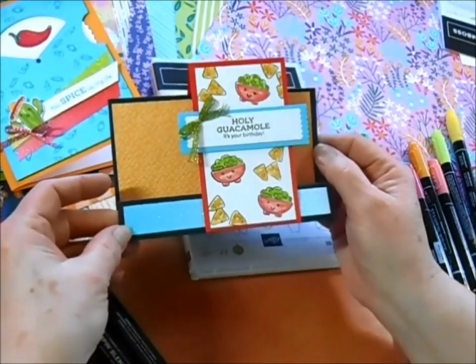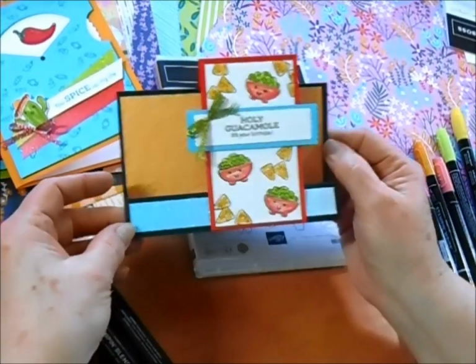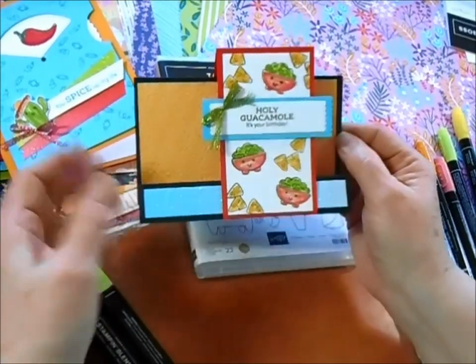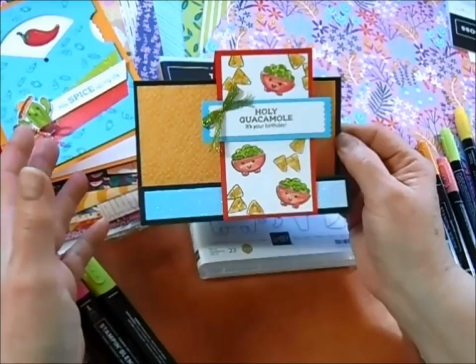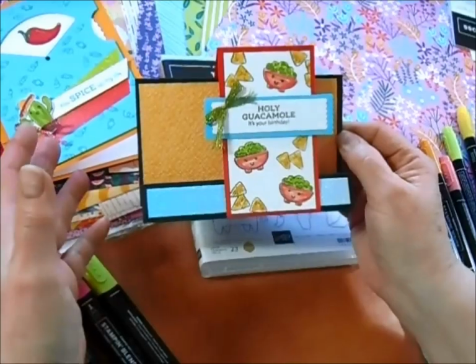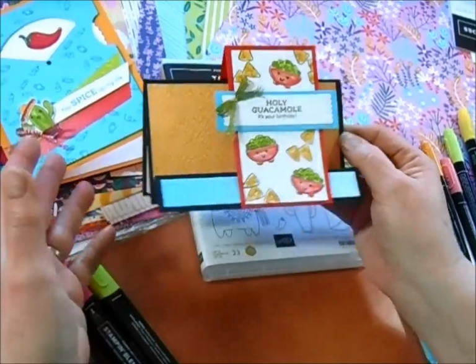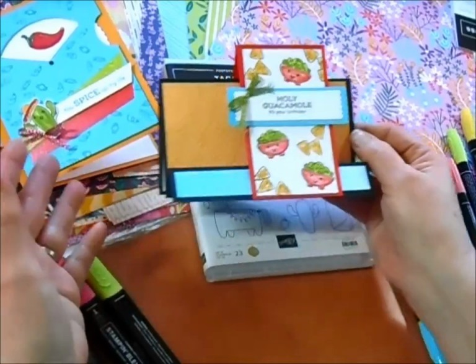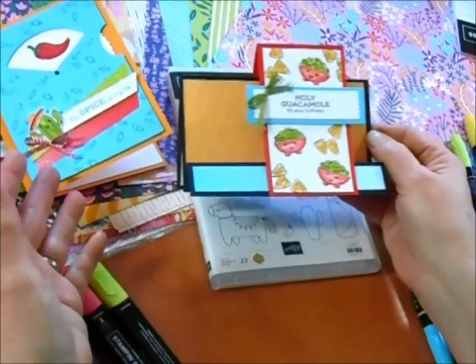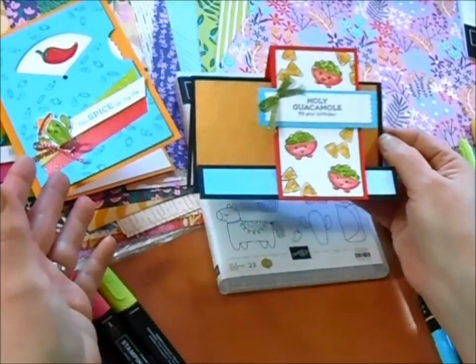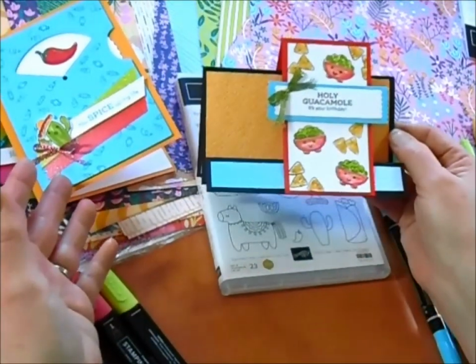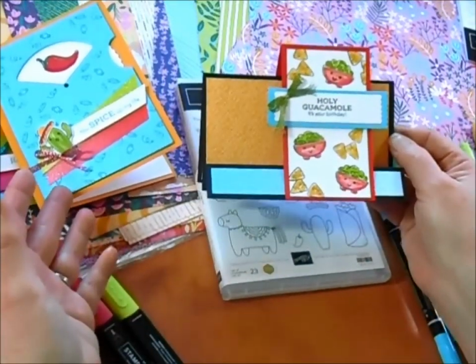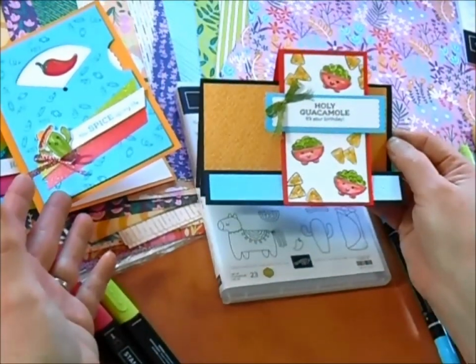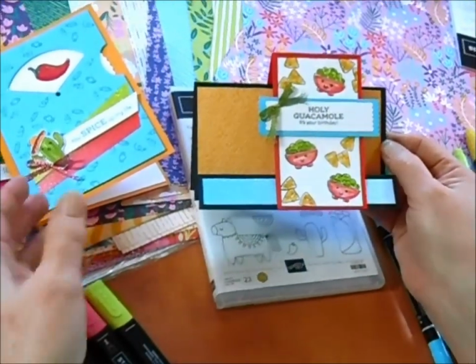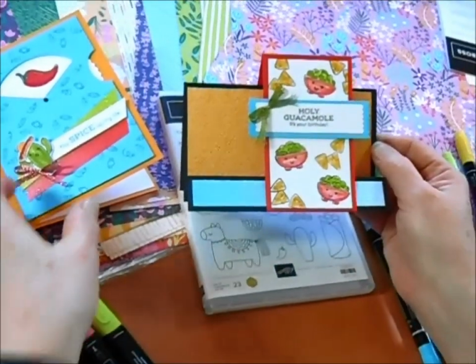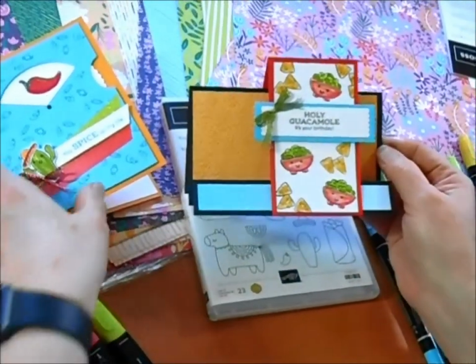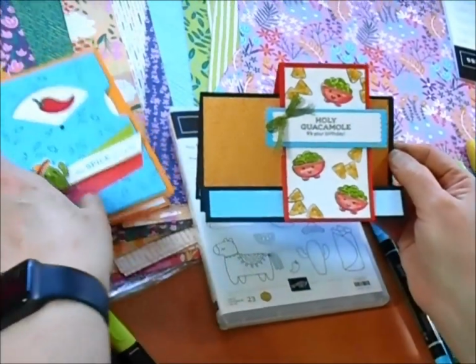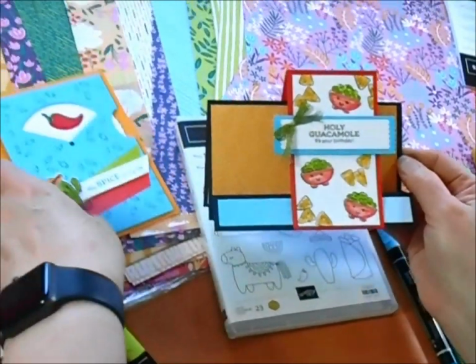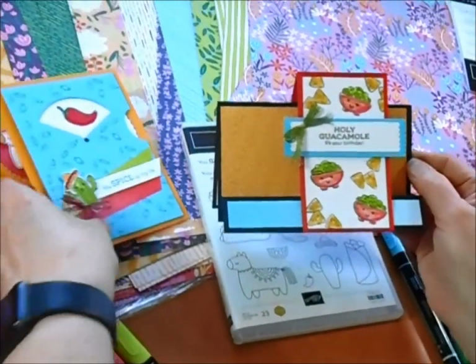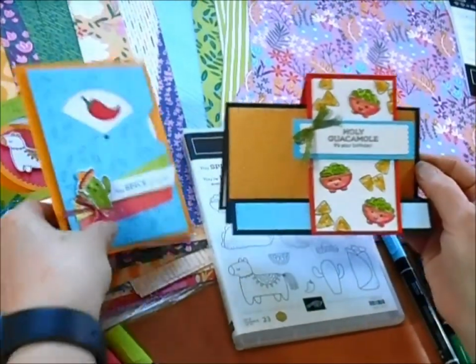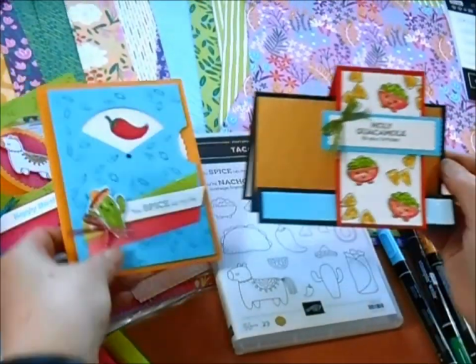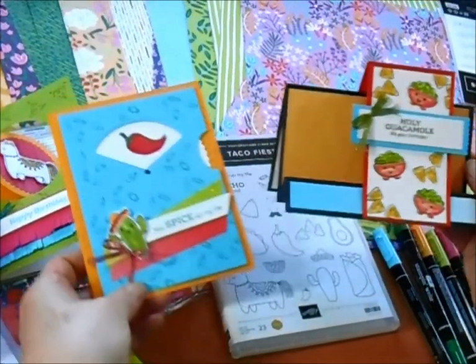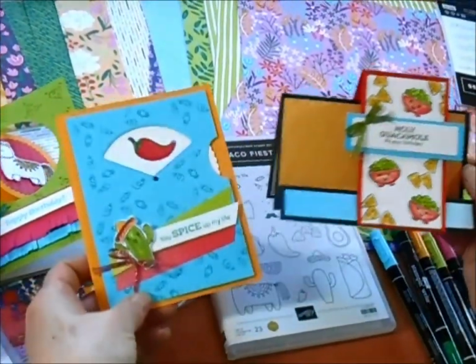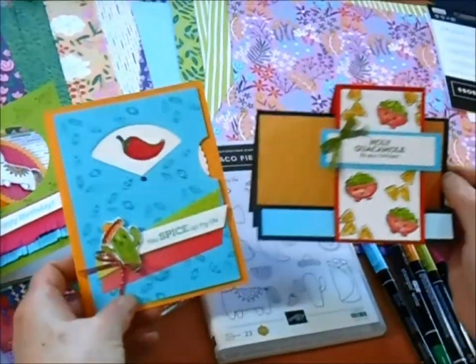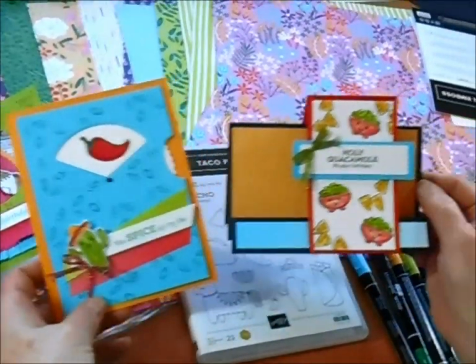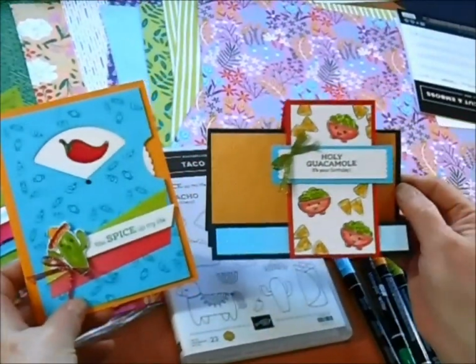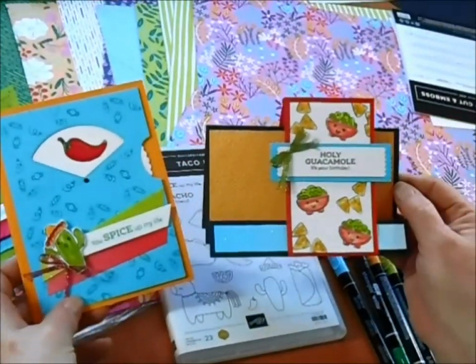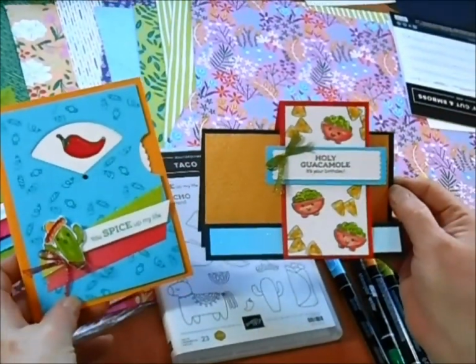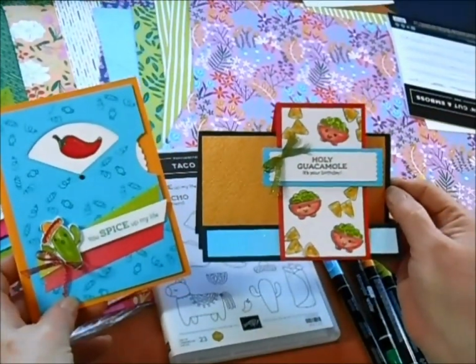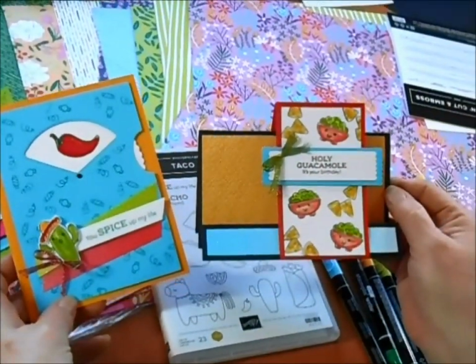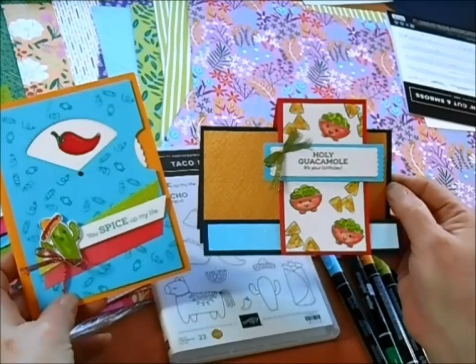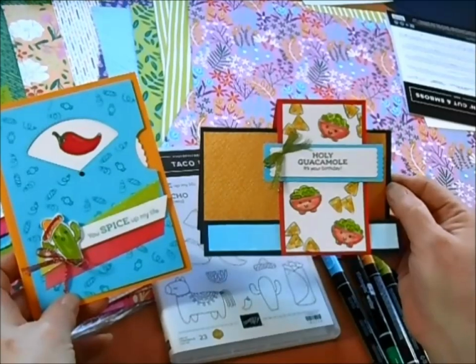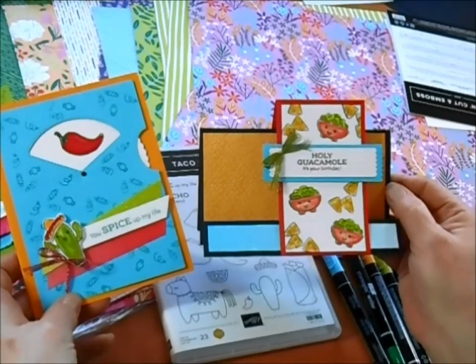Anyway, here we are — that's our collection of these delightful surprise birthday cards.